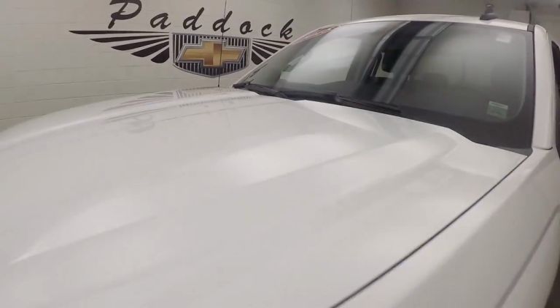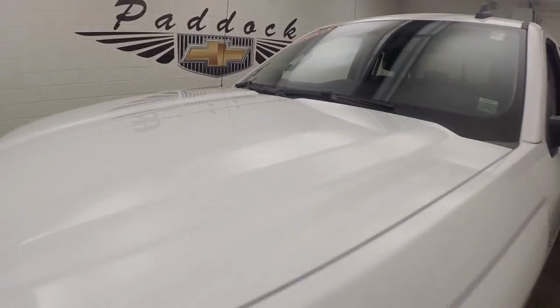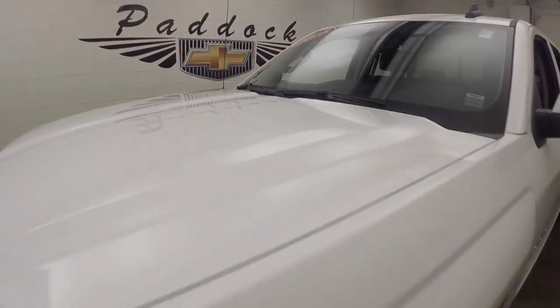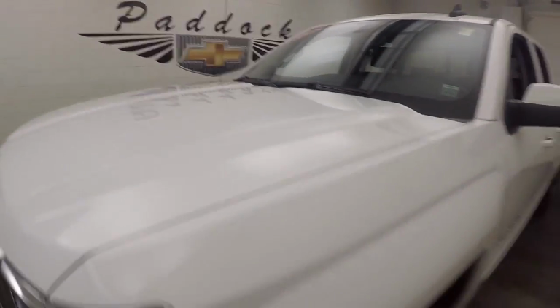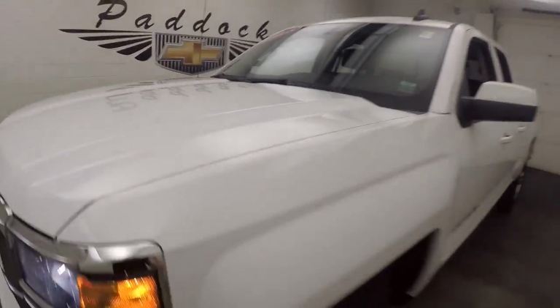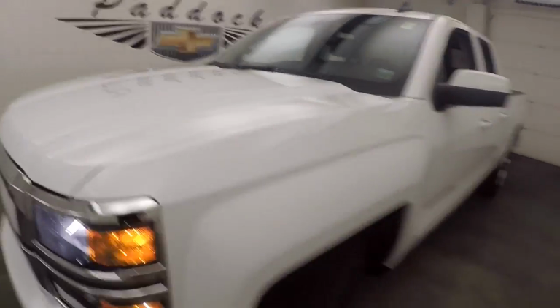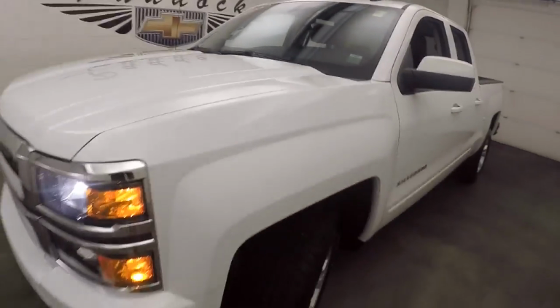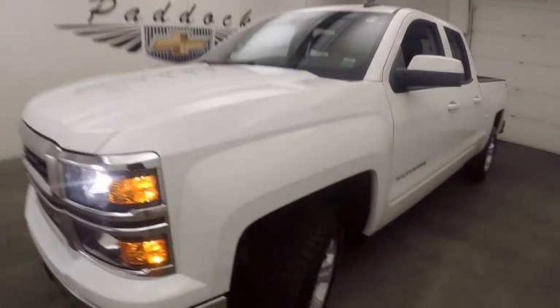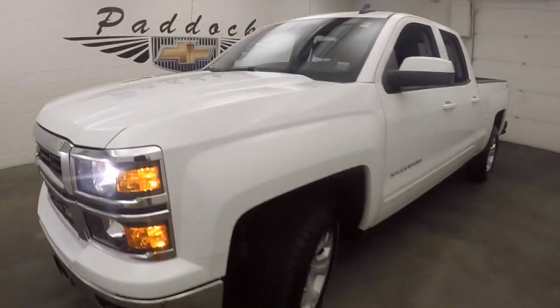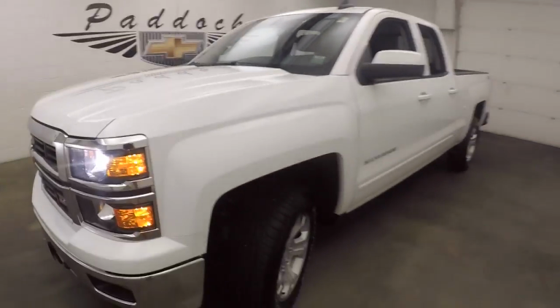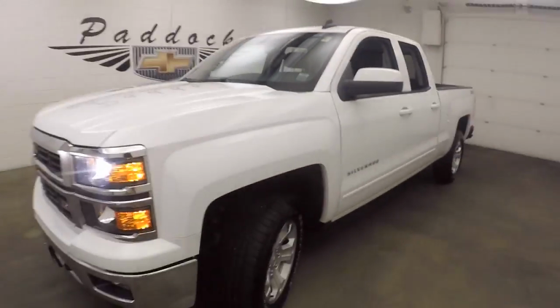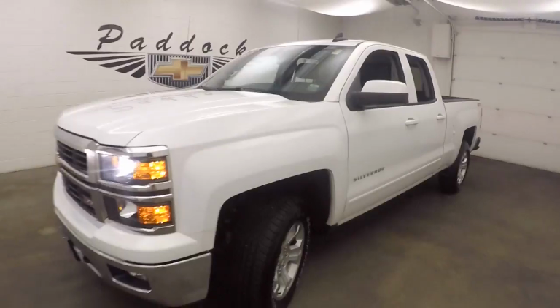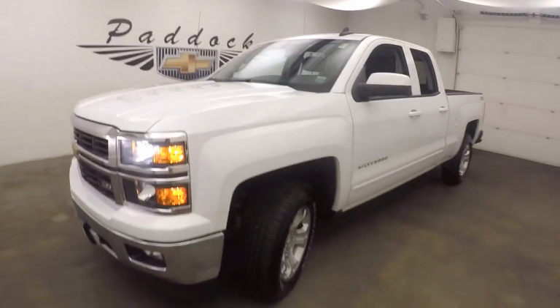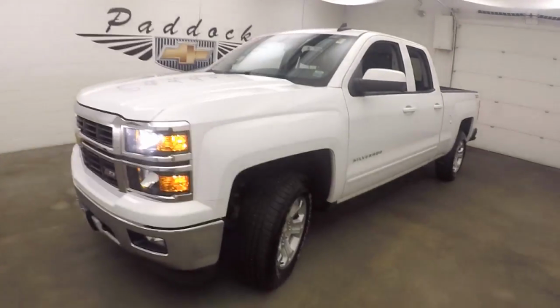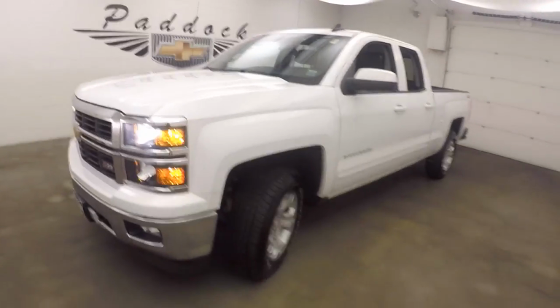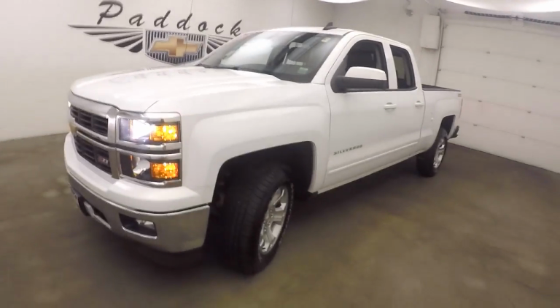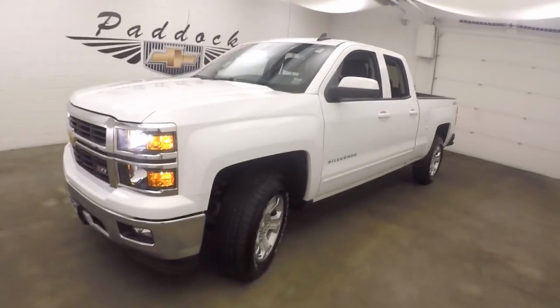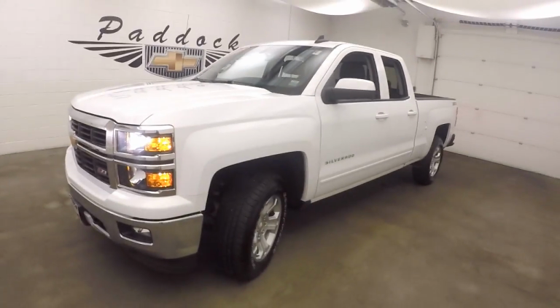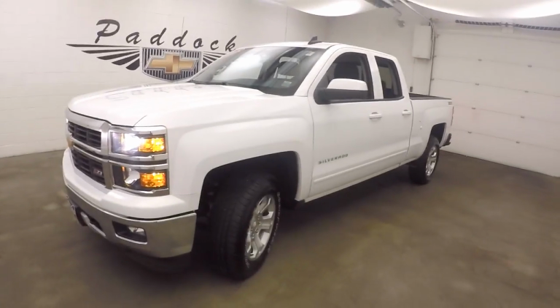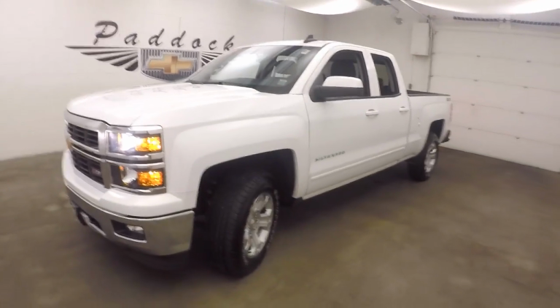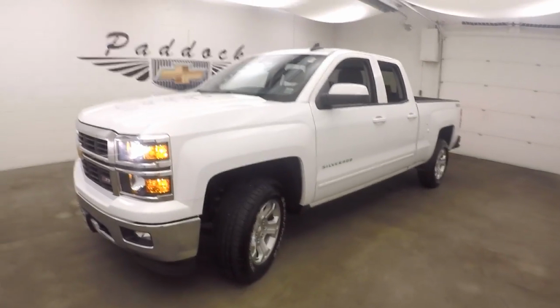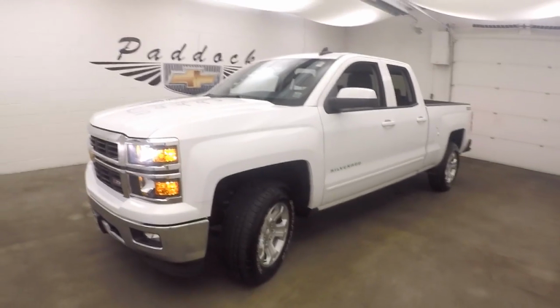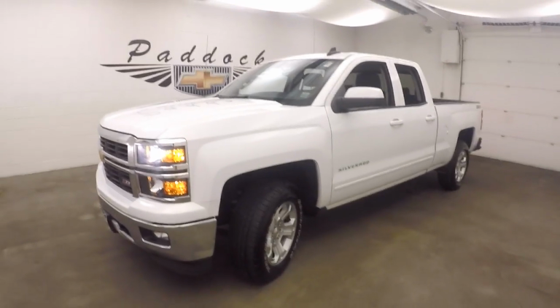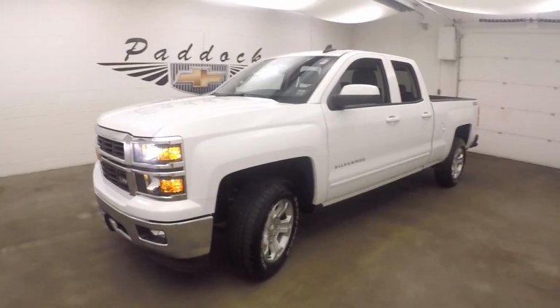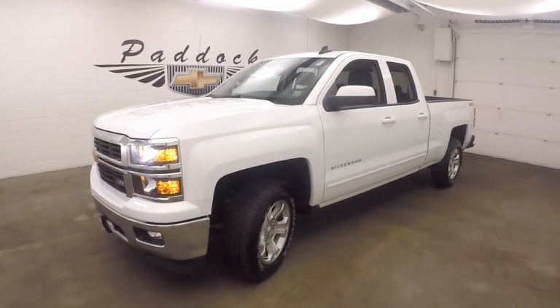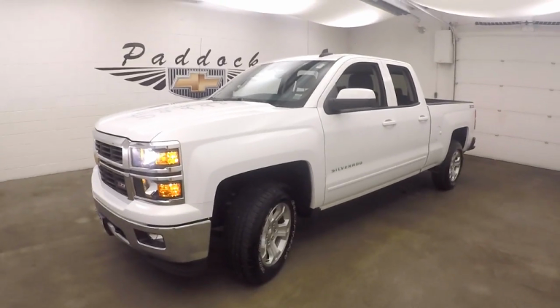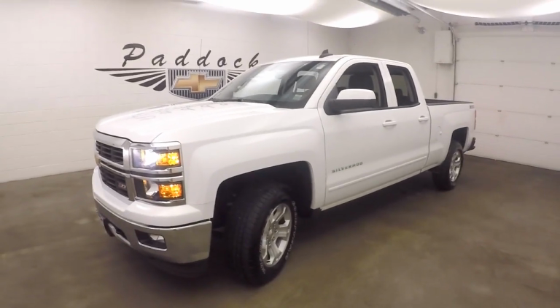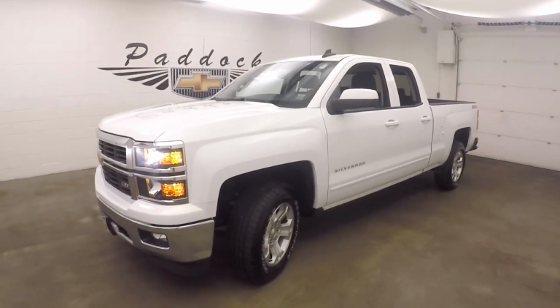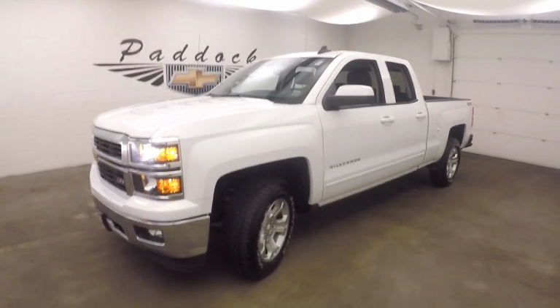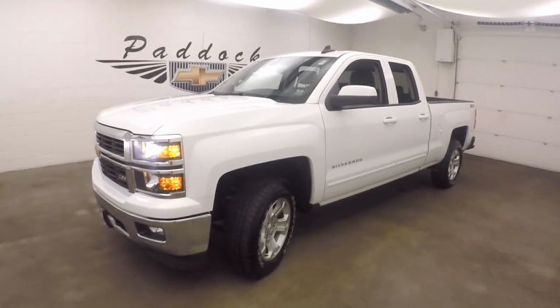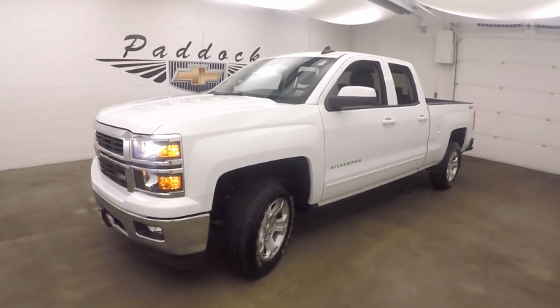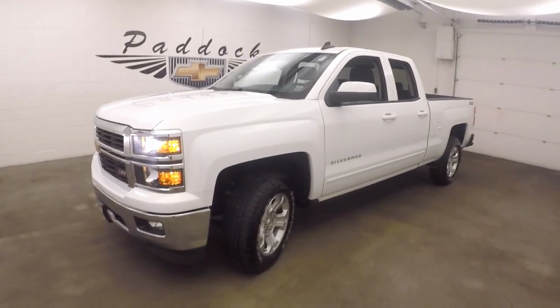That's a 2015 Chevy Silverado 1500. The Z71 off-road package.